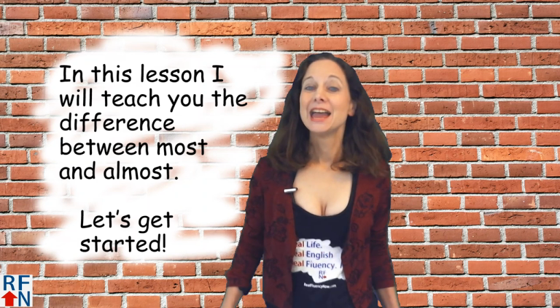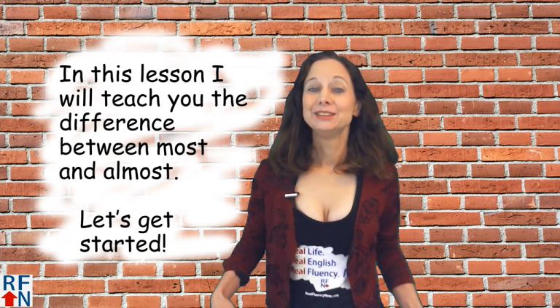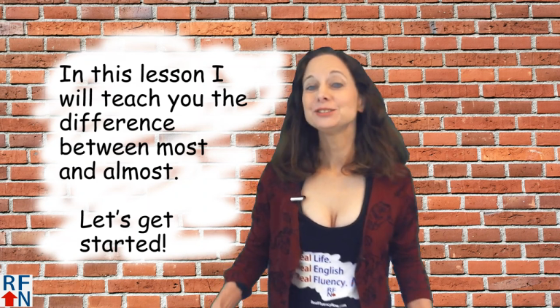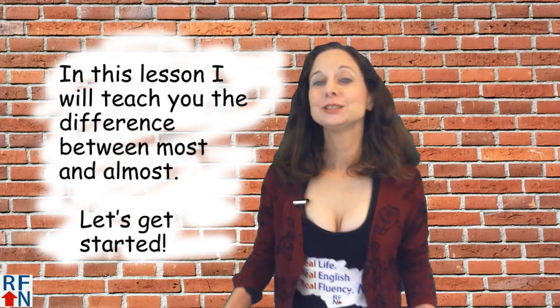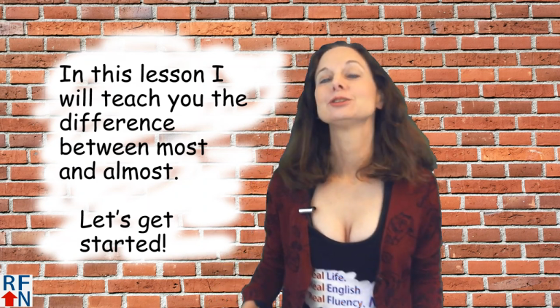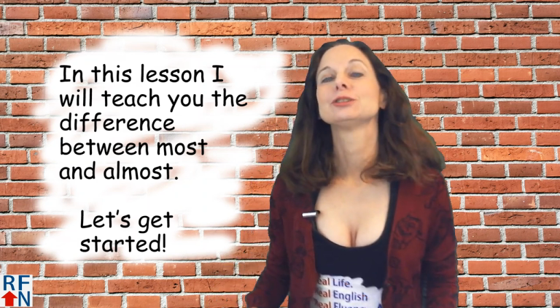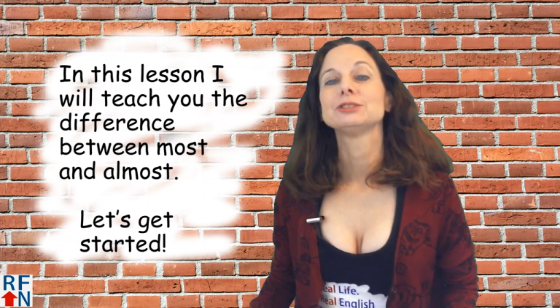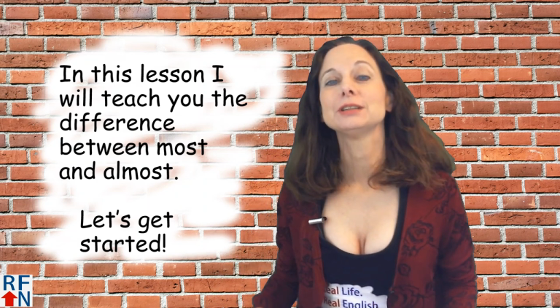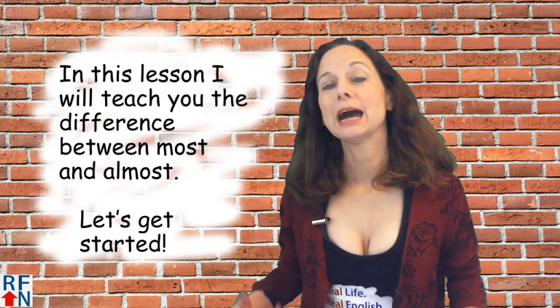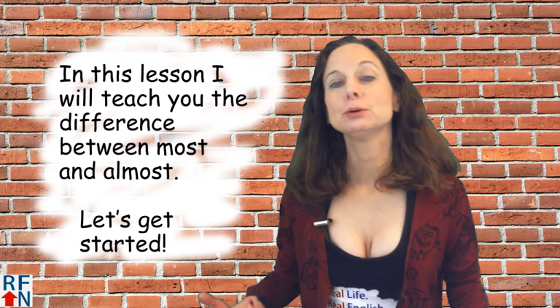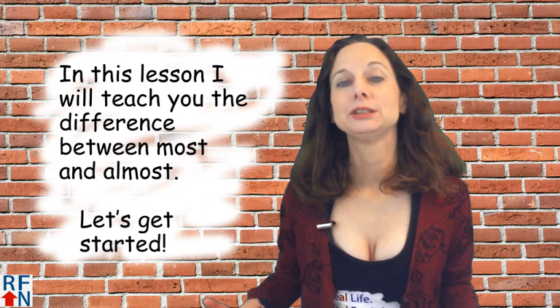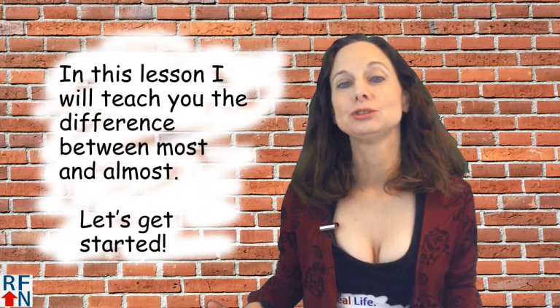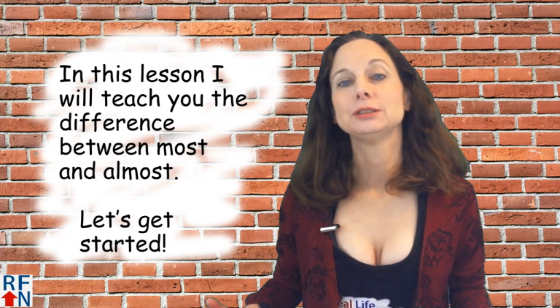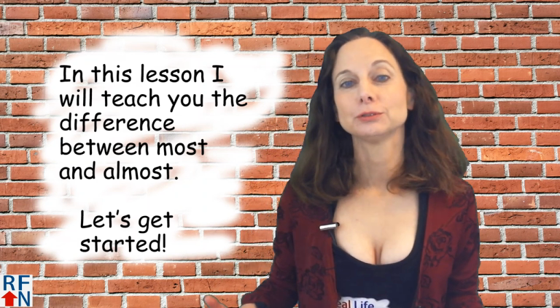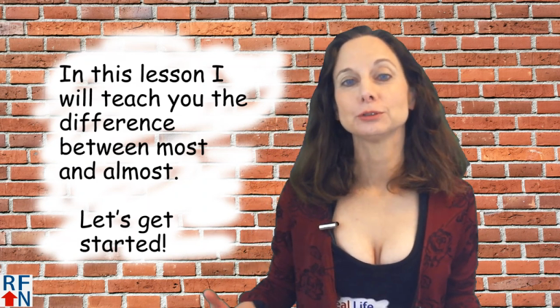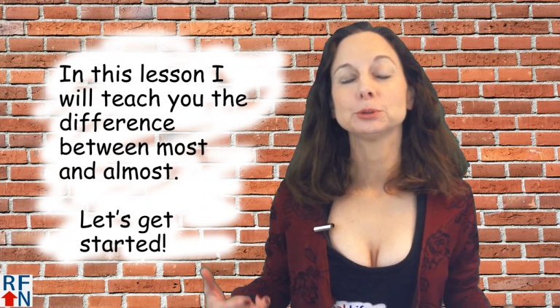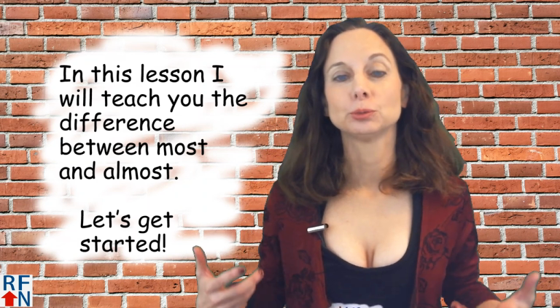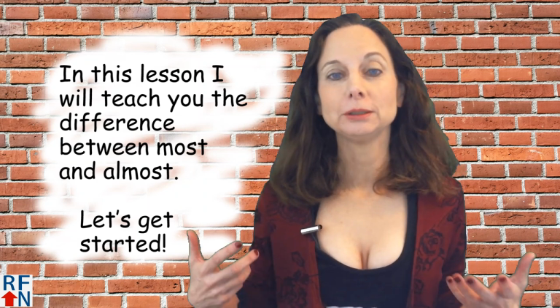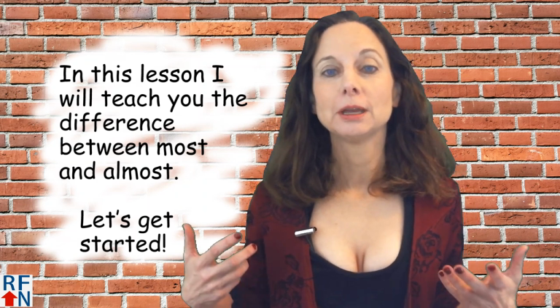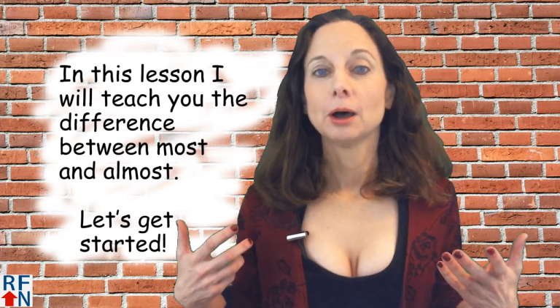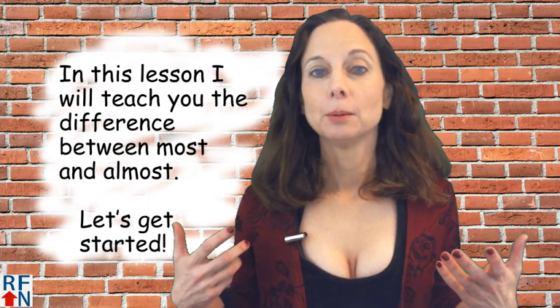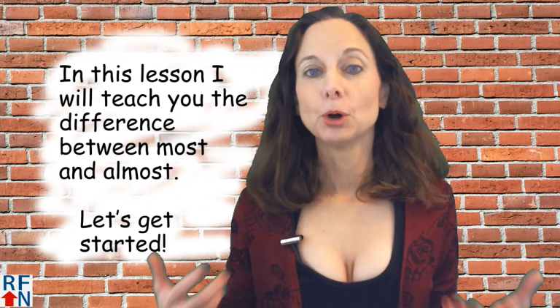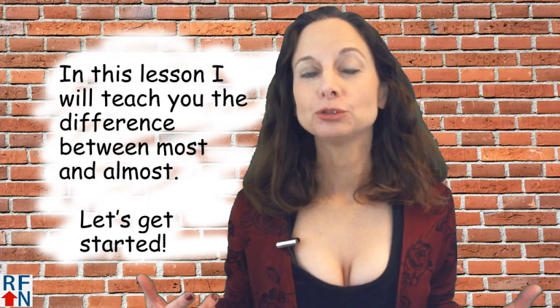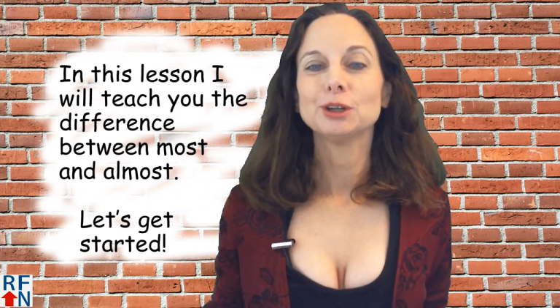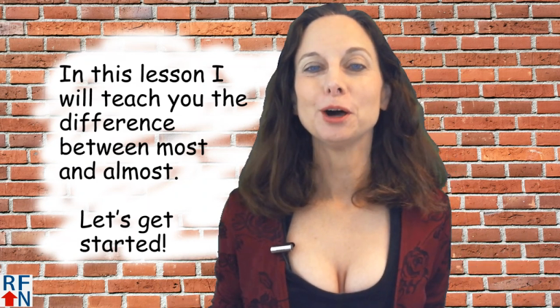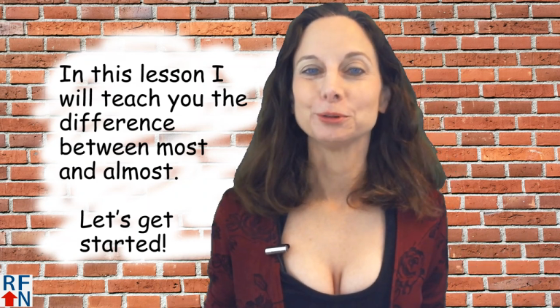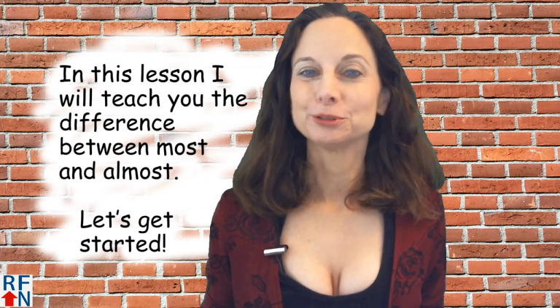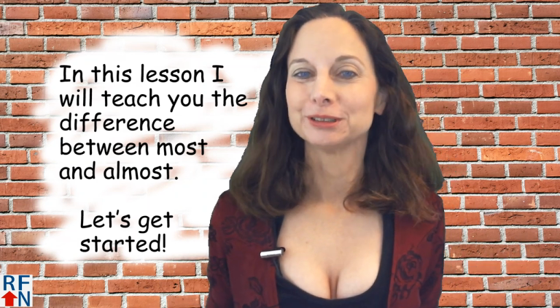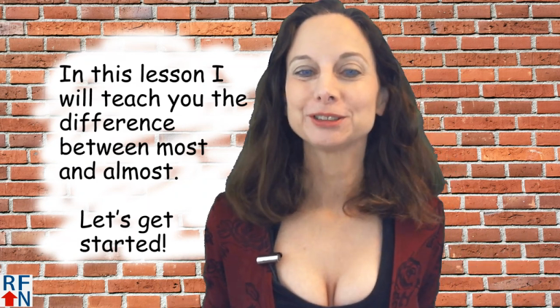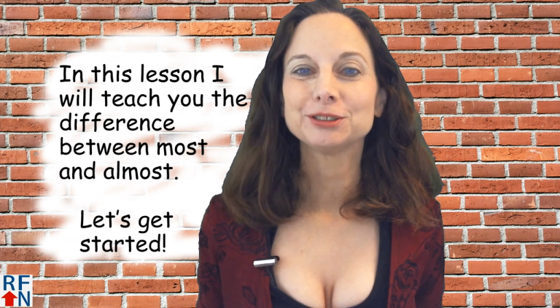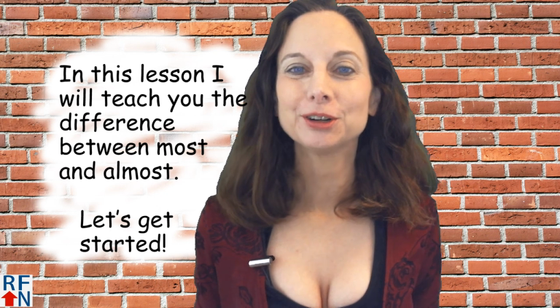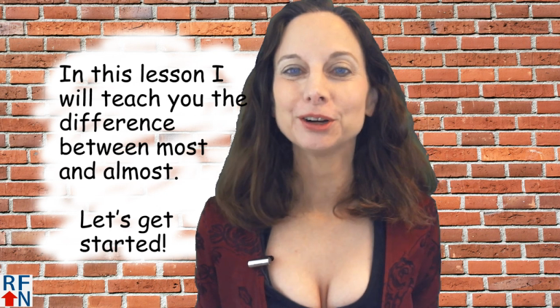In this English lesson I will teach you the difference between most and almost. Let's get started.